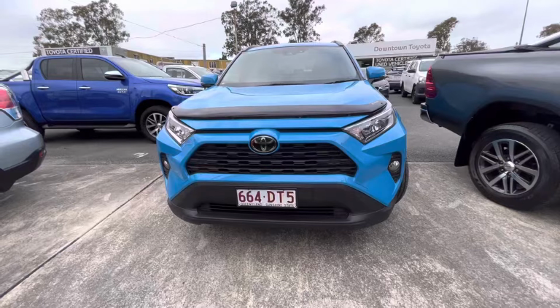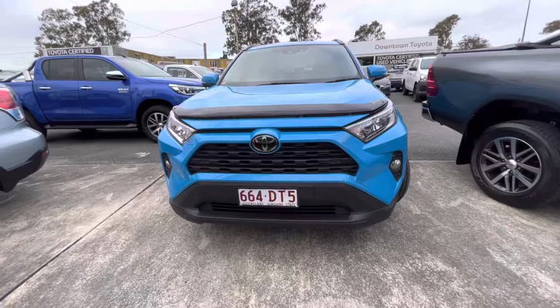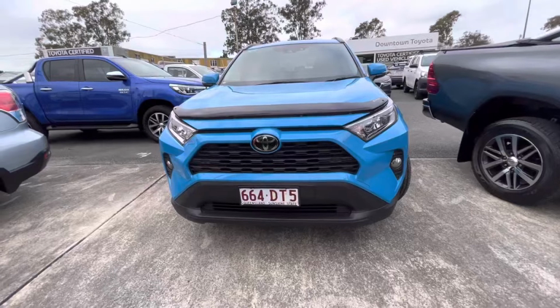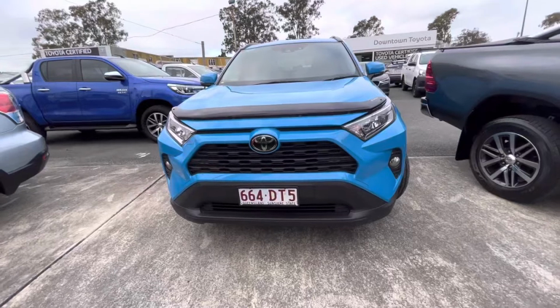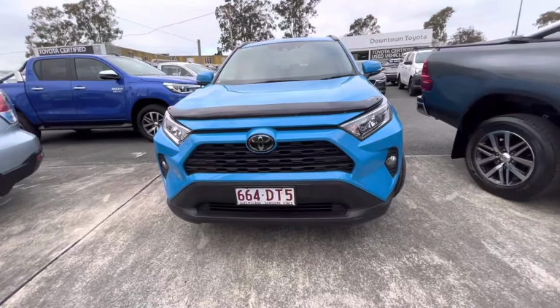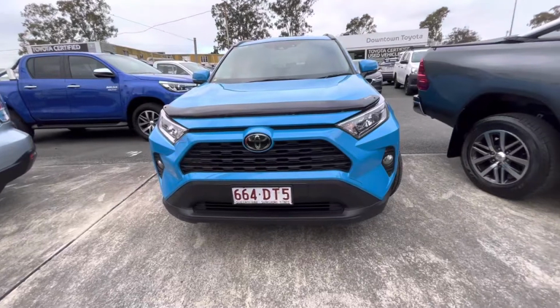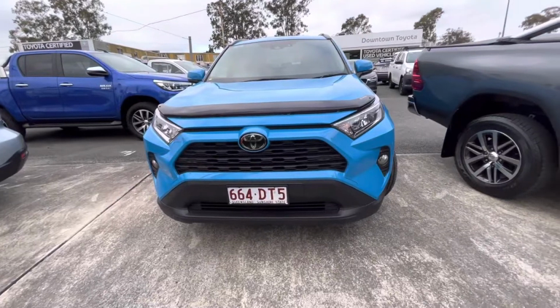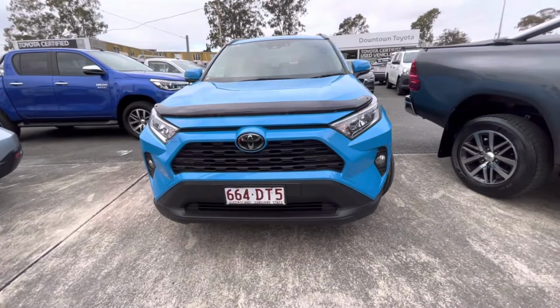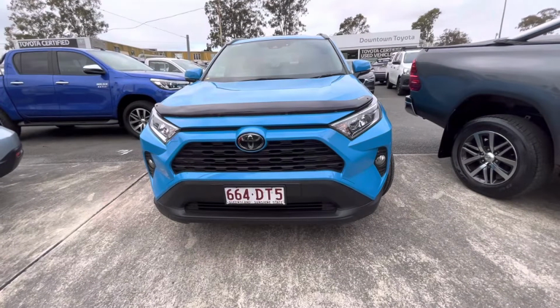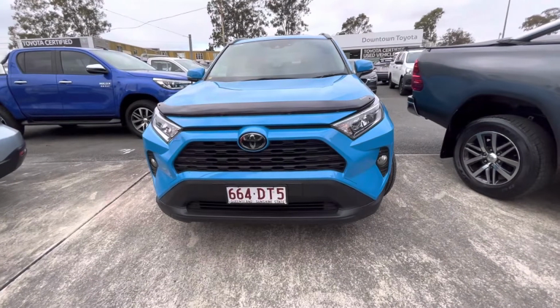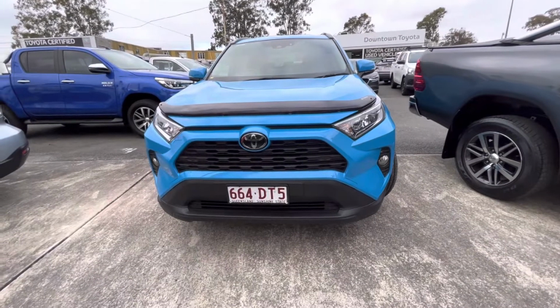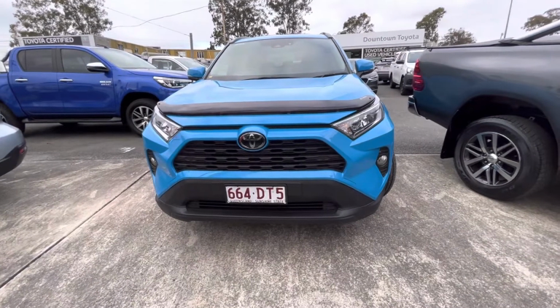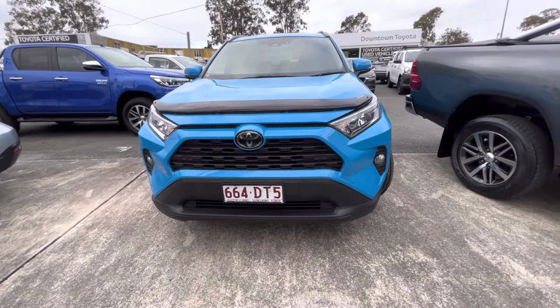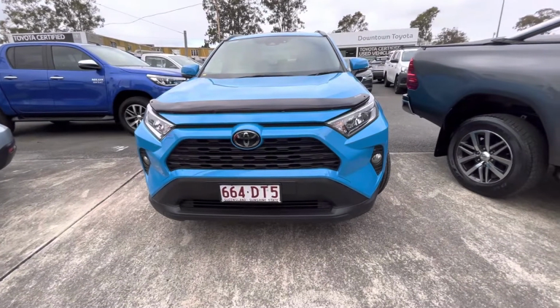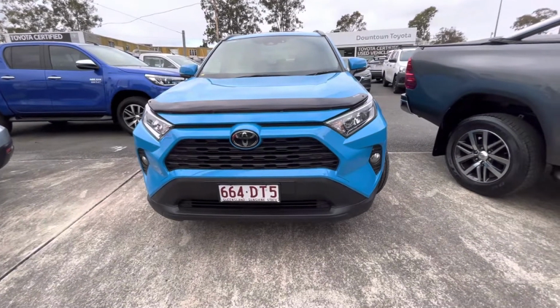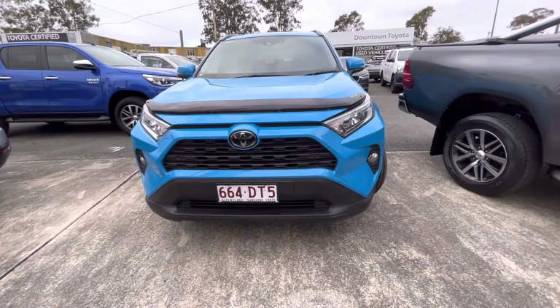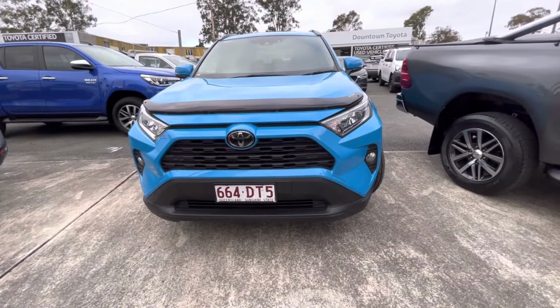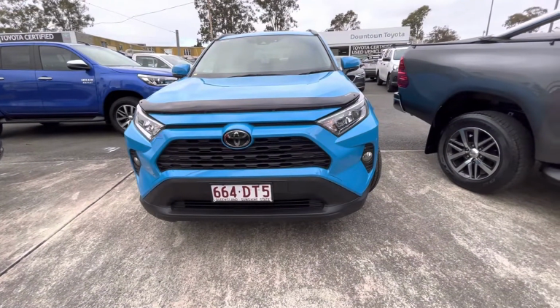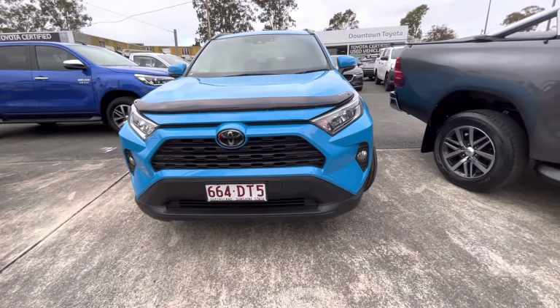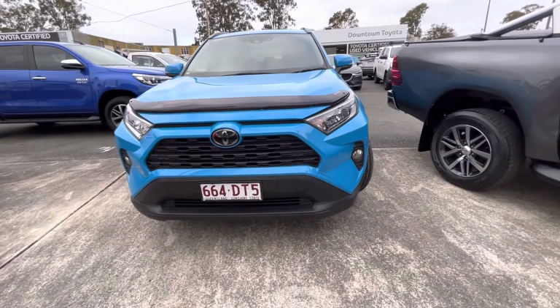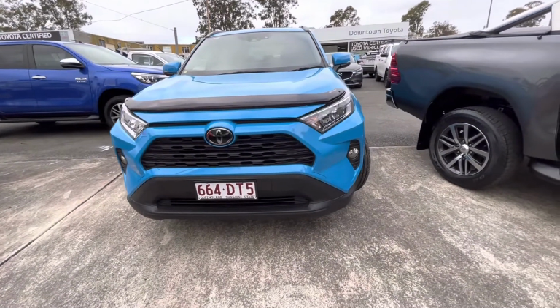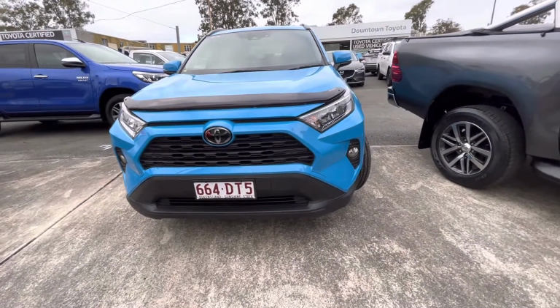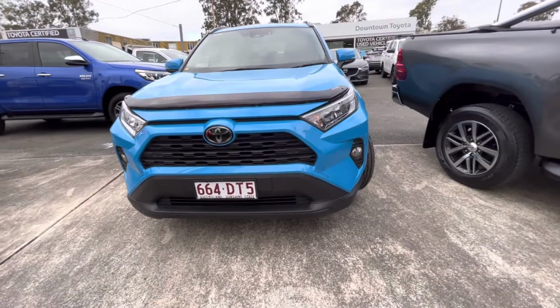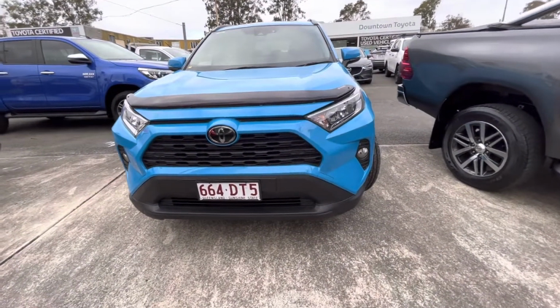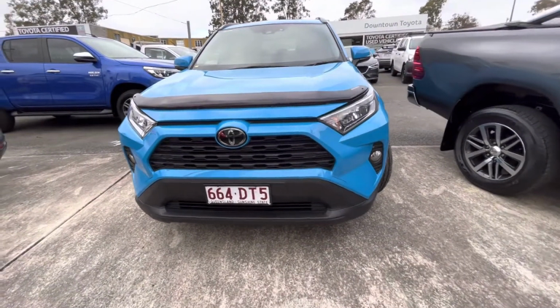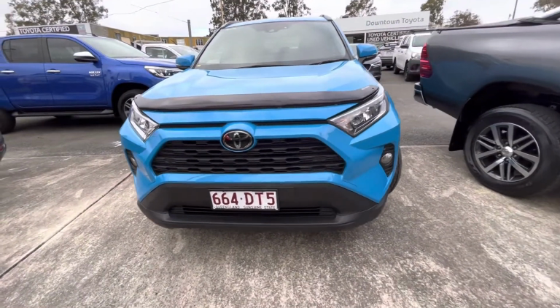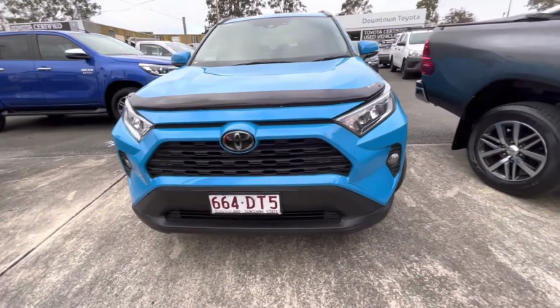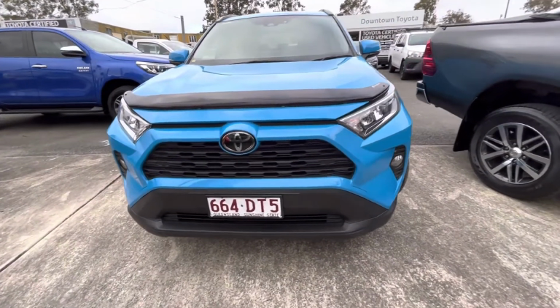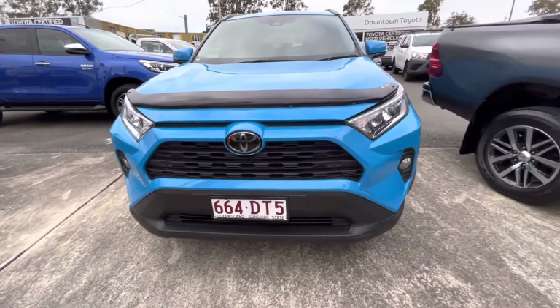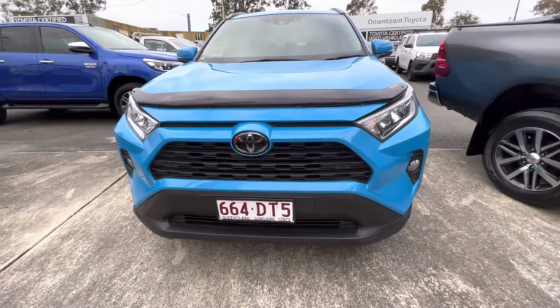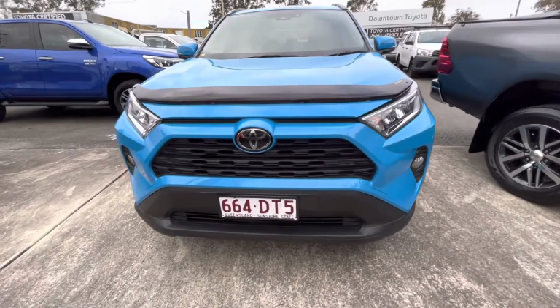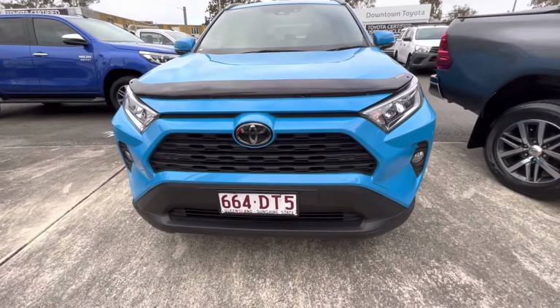Good morning Grant, this is Brooke here from Downtown Toyota, bringing you a personalized tour of the RAV4.